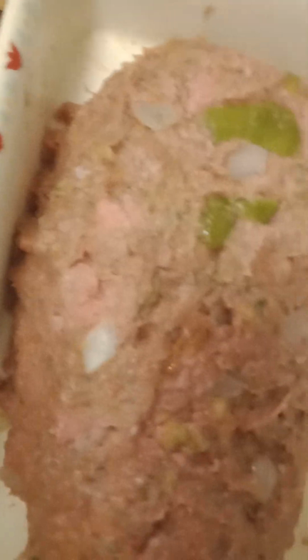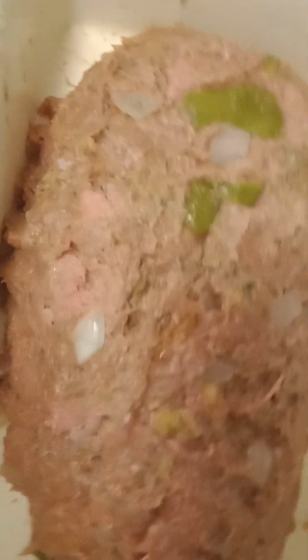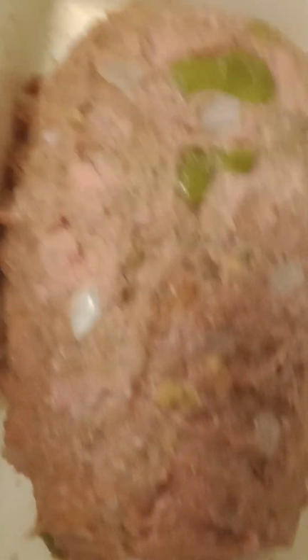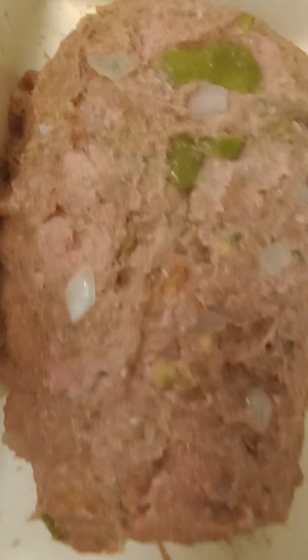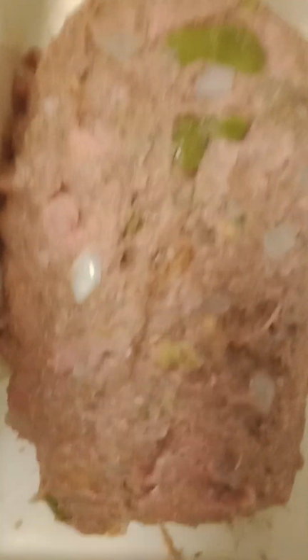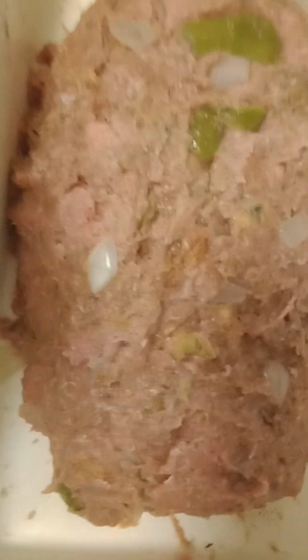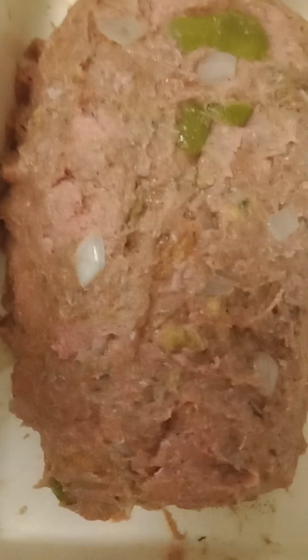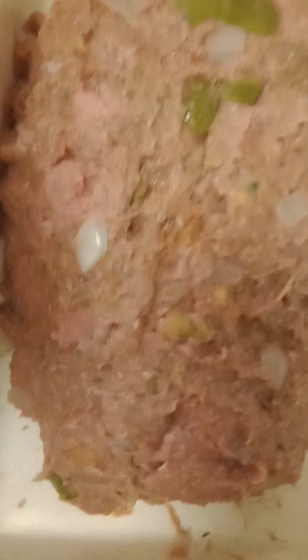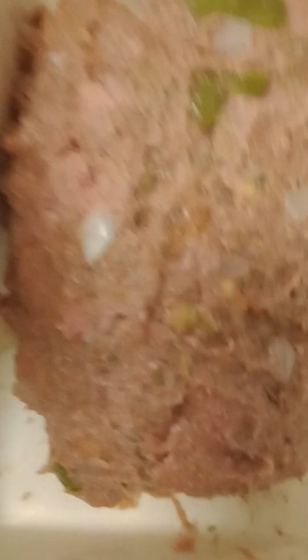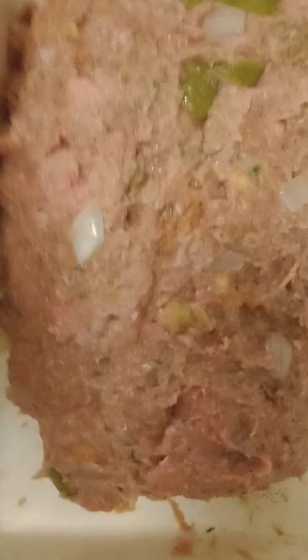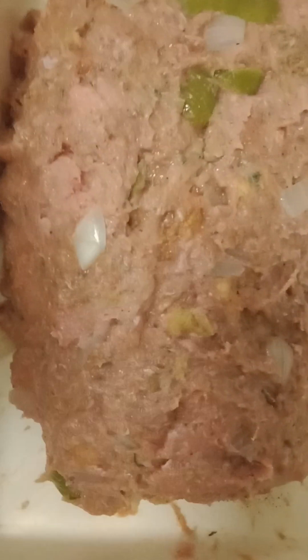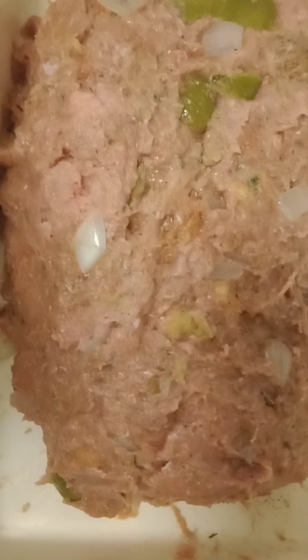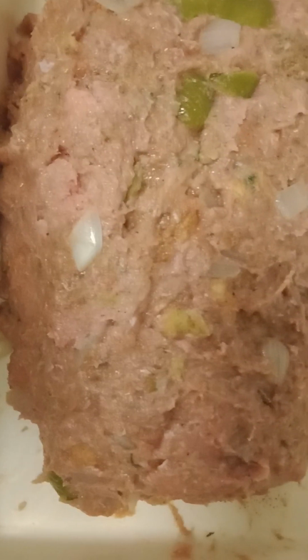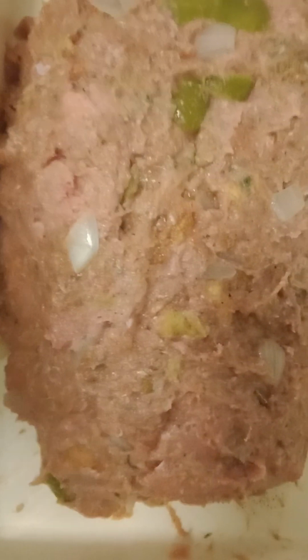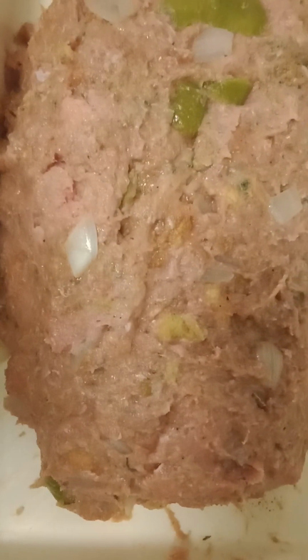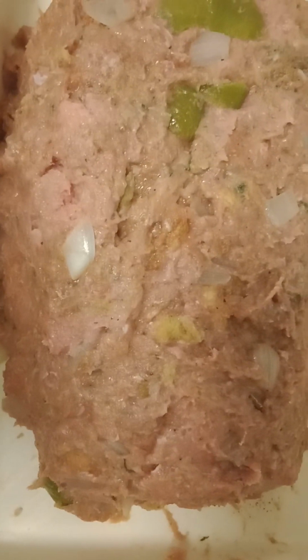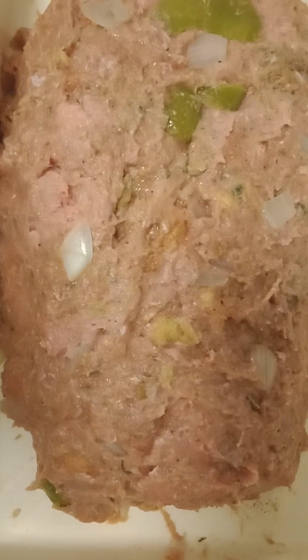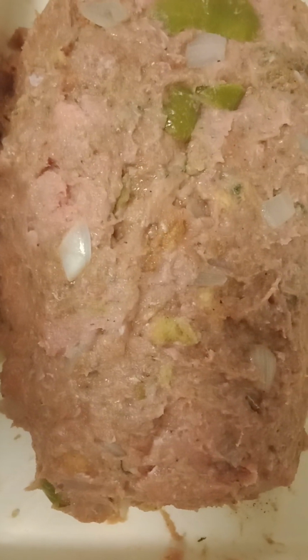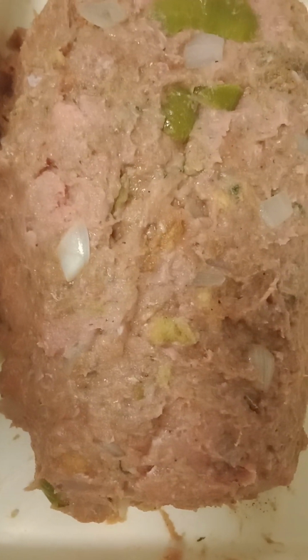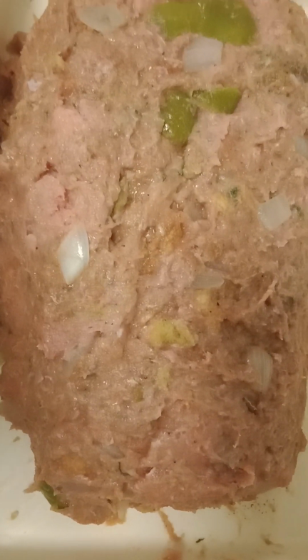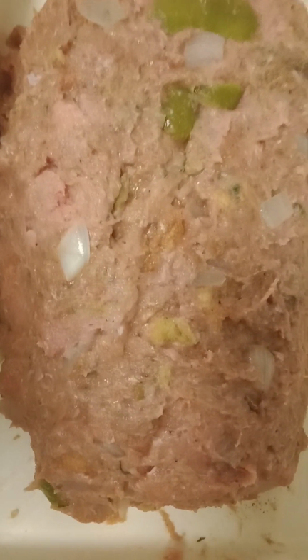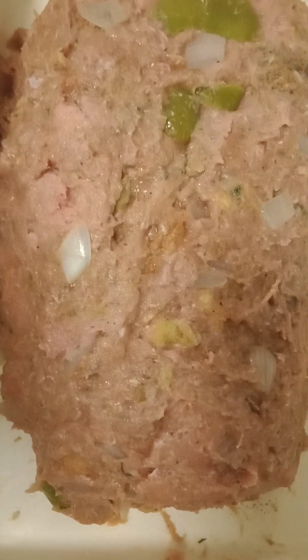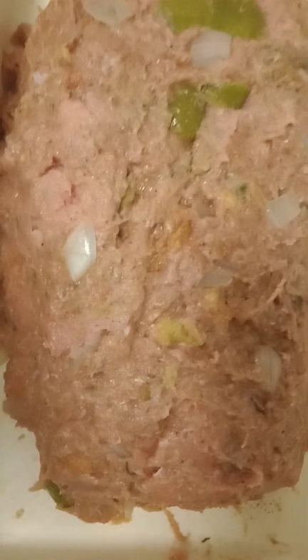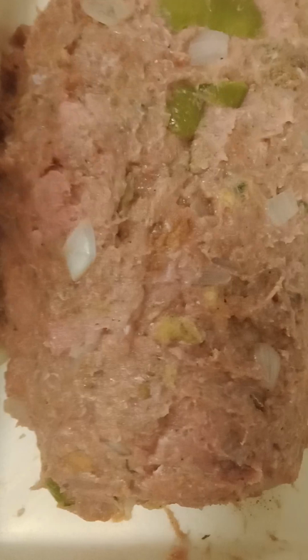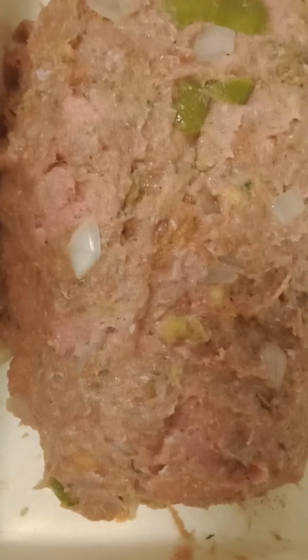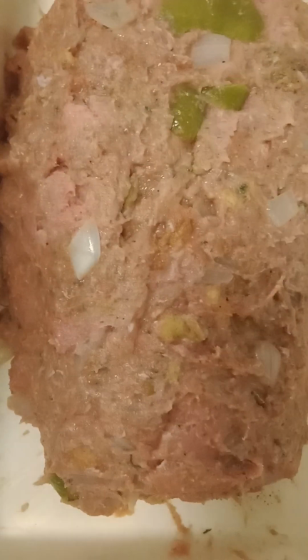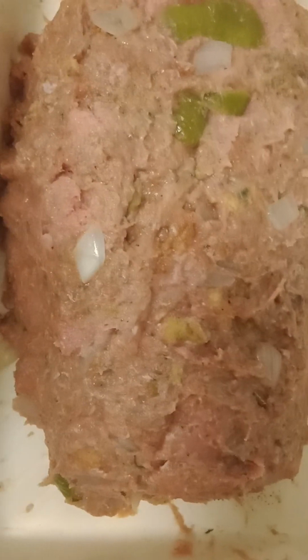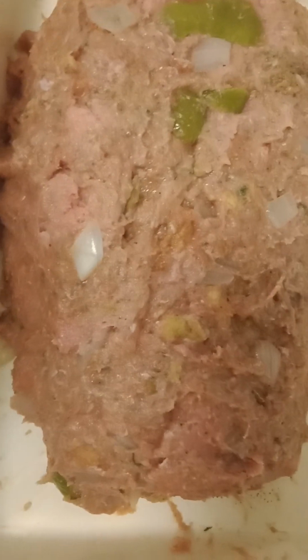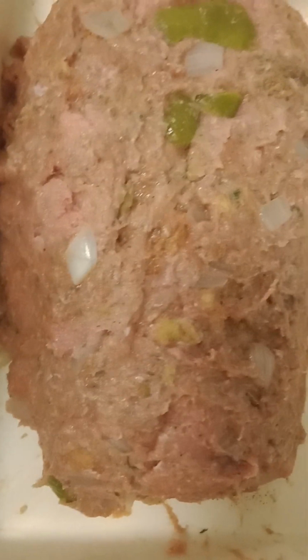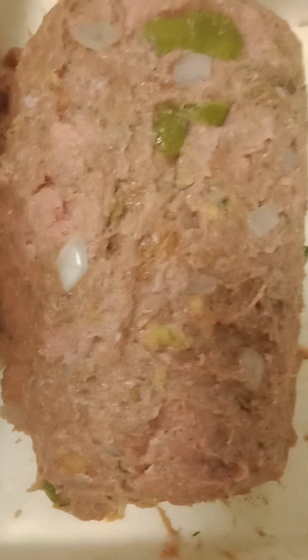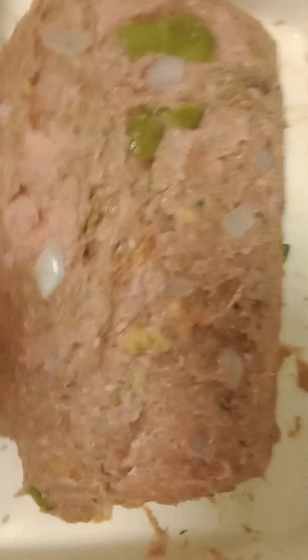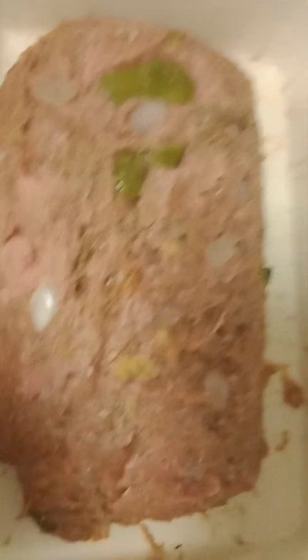So I'm getting ready to put this in the oven, and I'll see you guys when it gets done. Let's do this. Thank you.